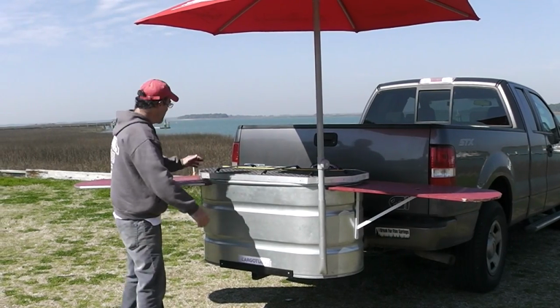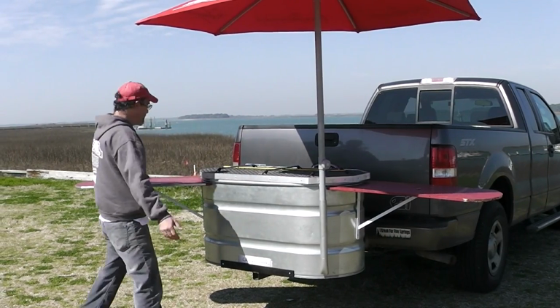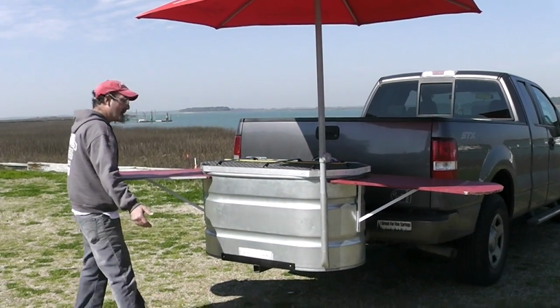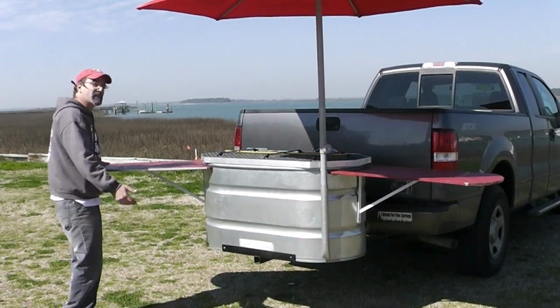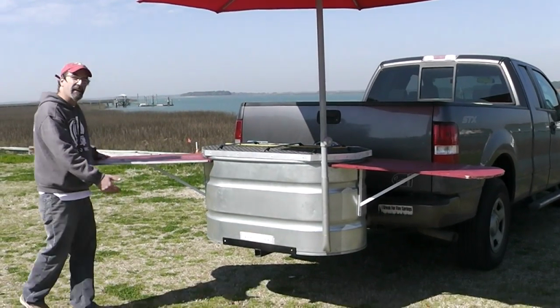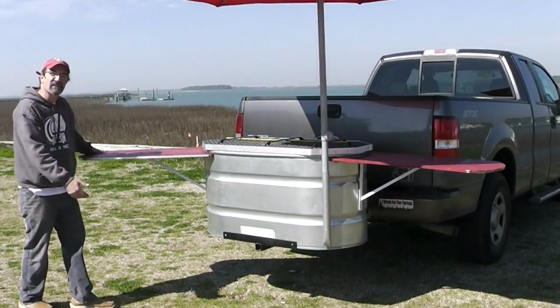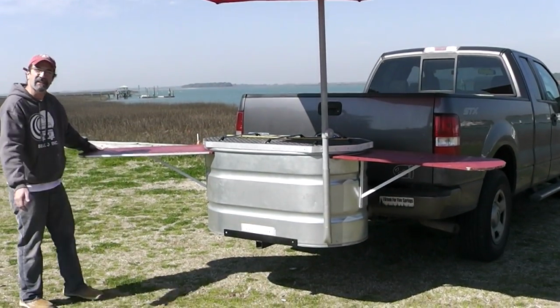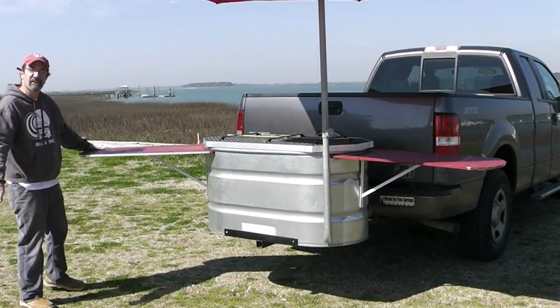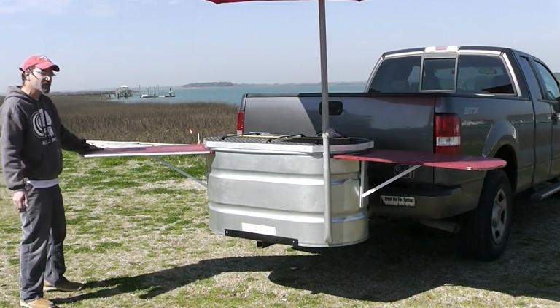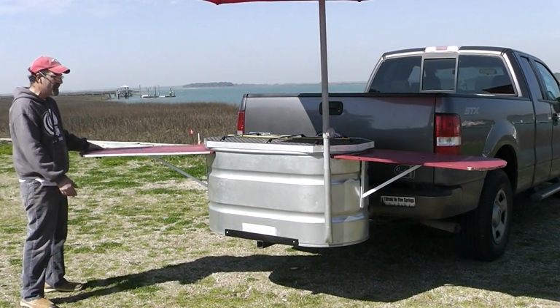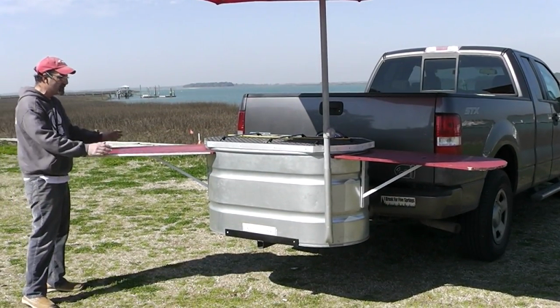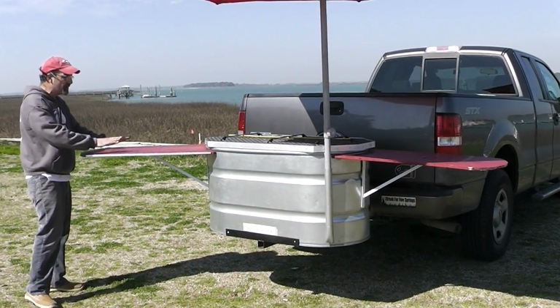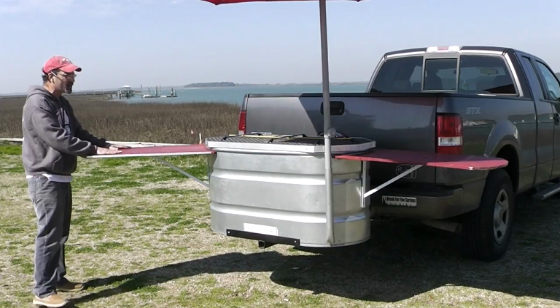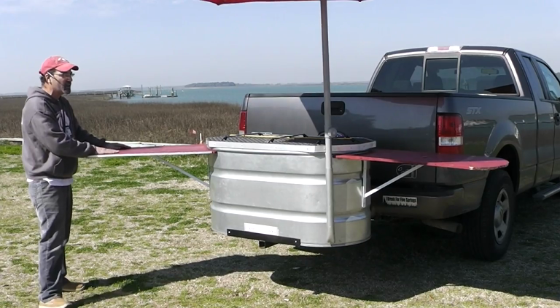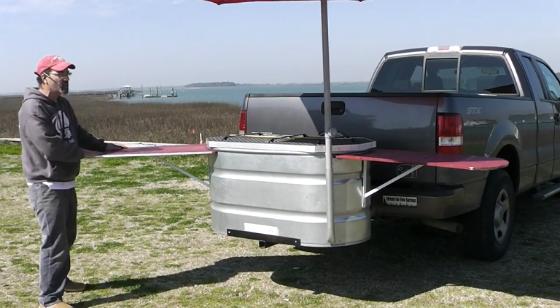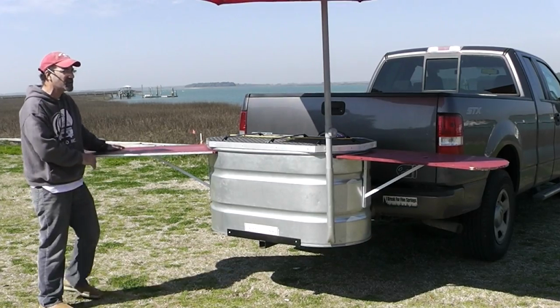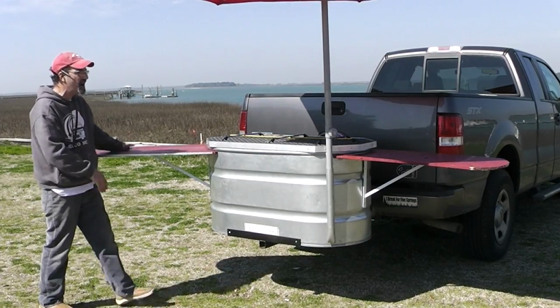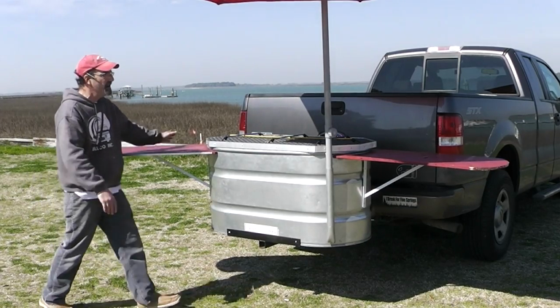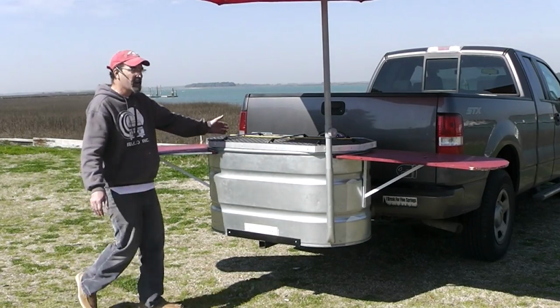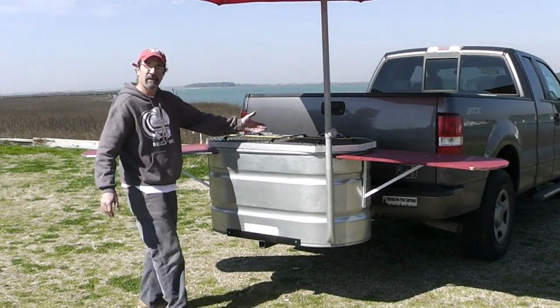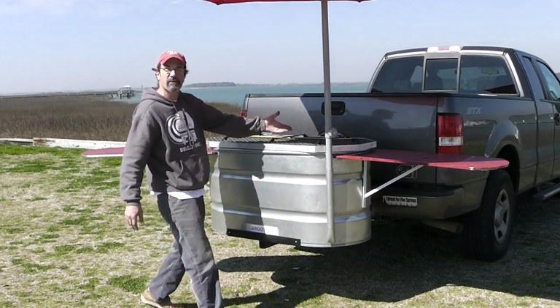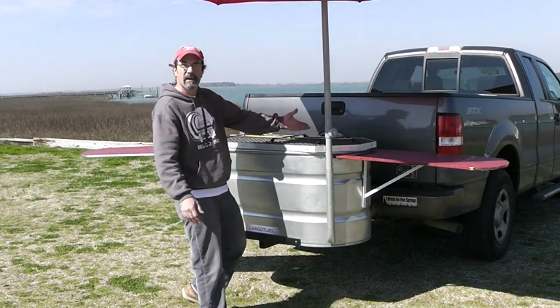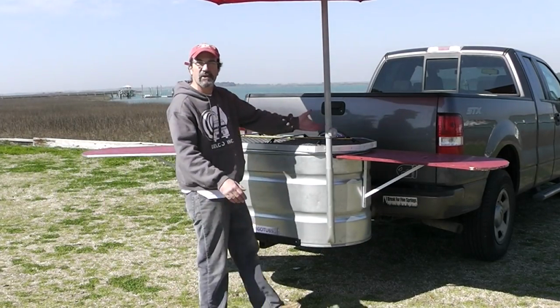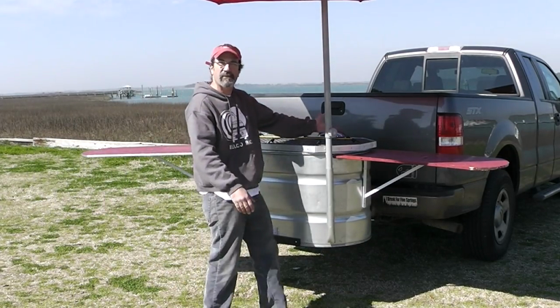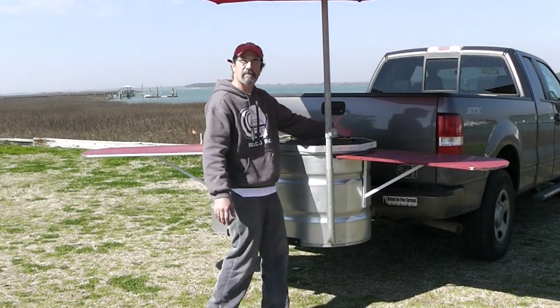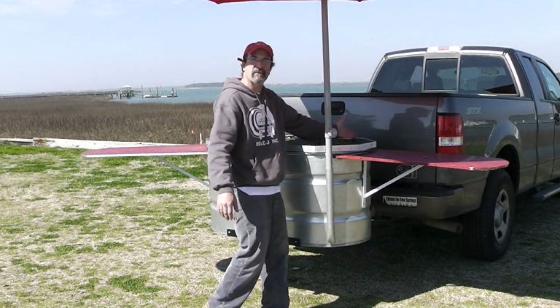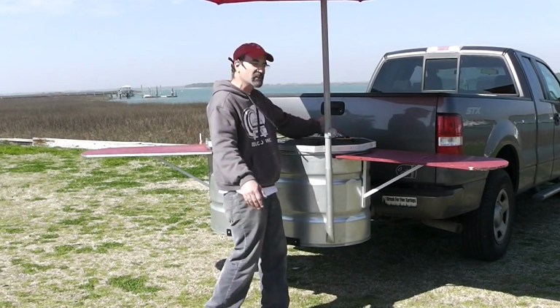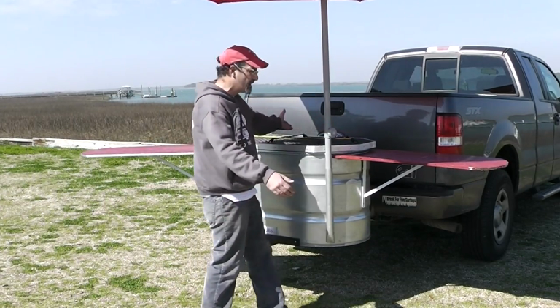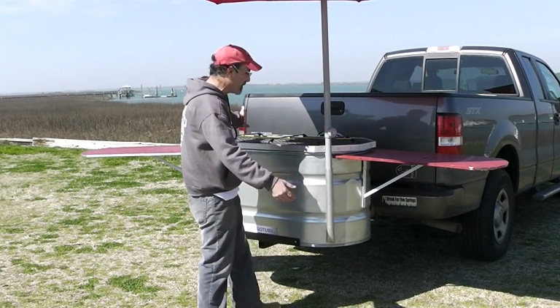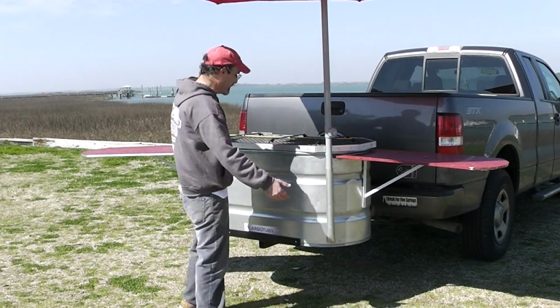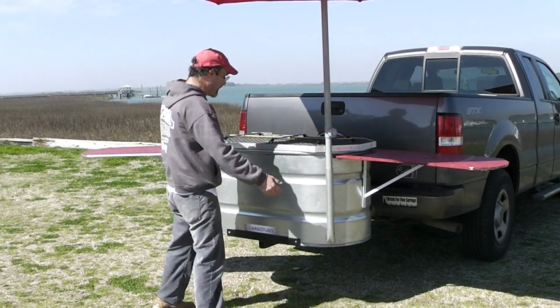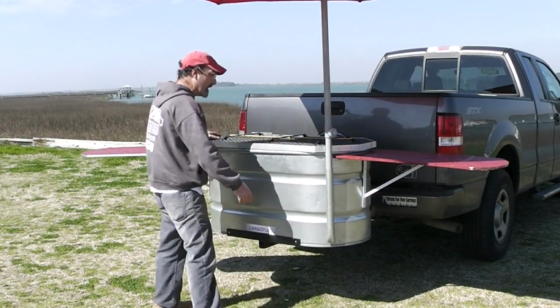I put a couple of table extensions on this. You can put your grill on one side, and you've got plenty of room left over for your beverages and a little picnic area.